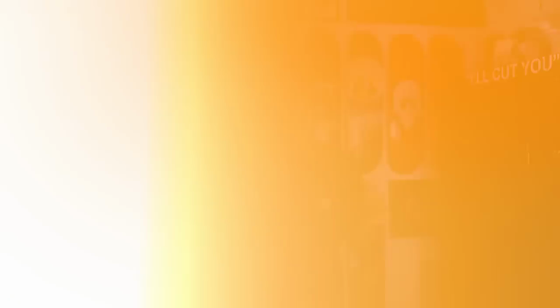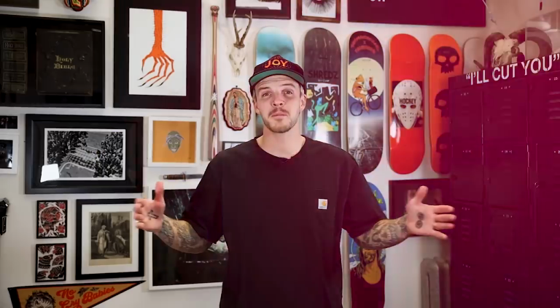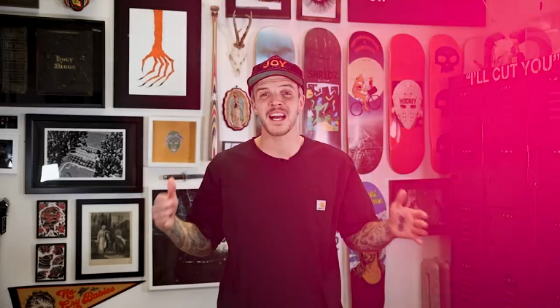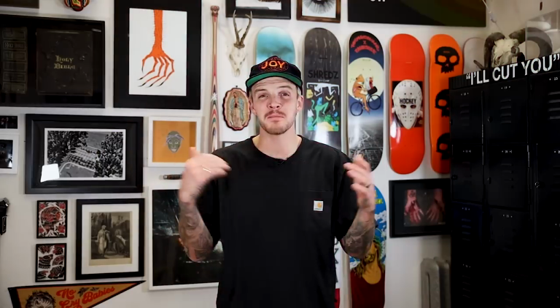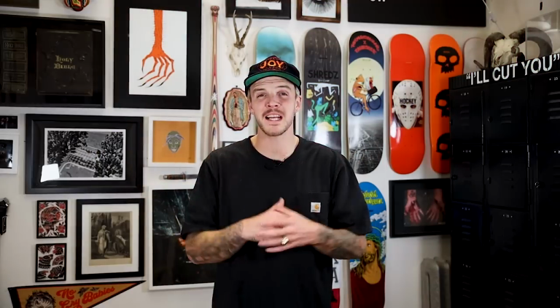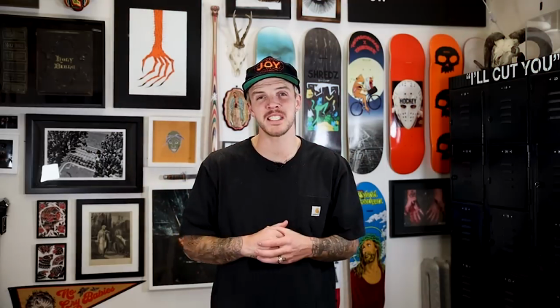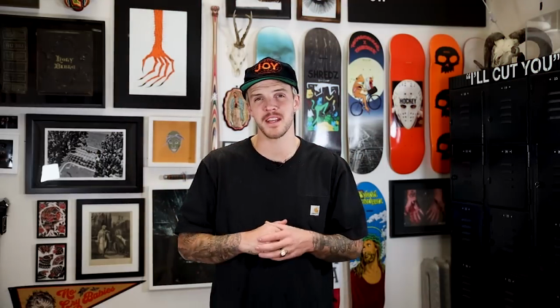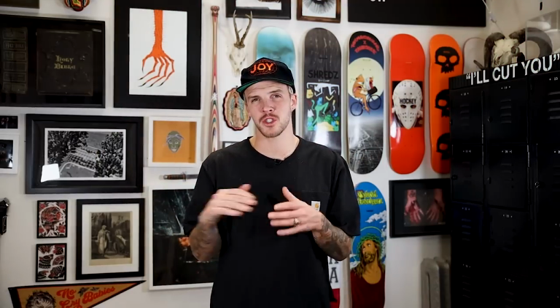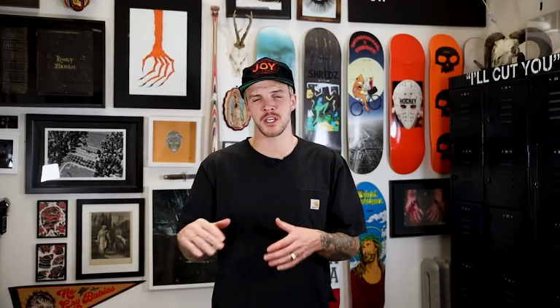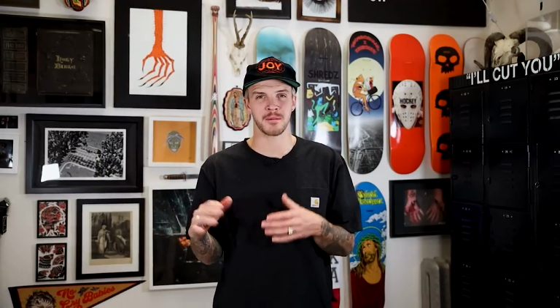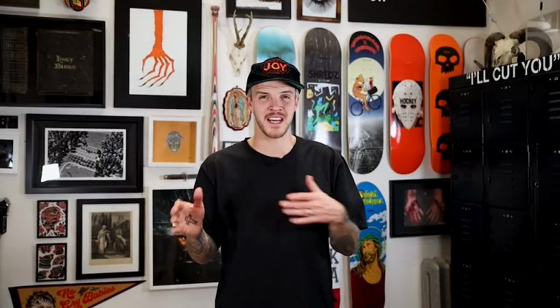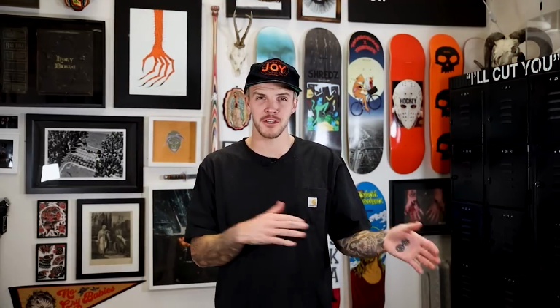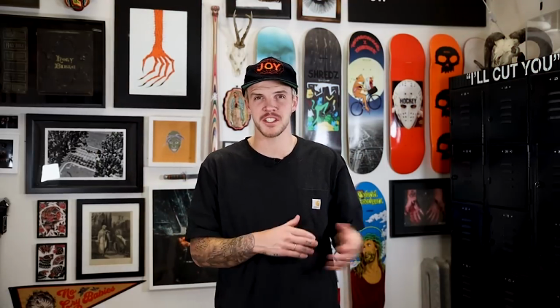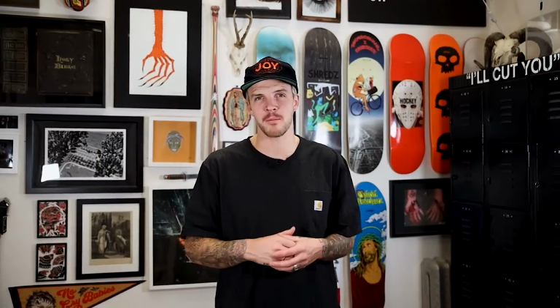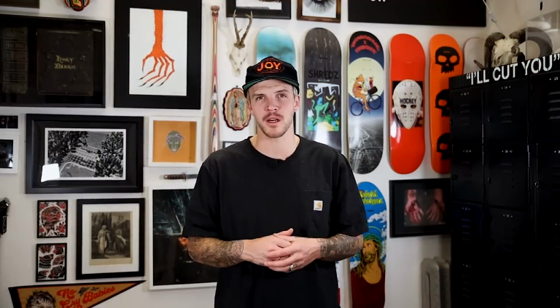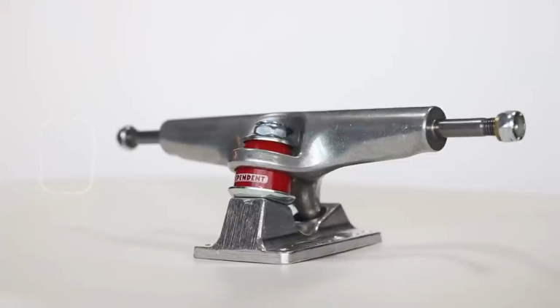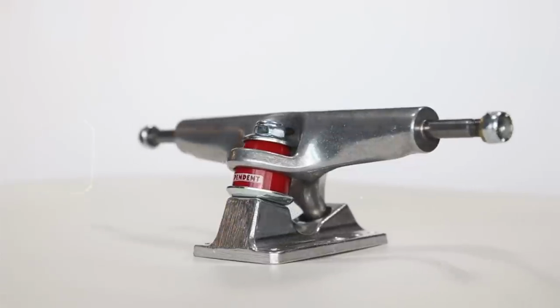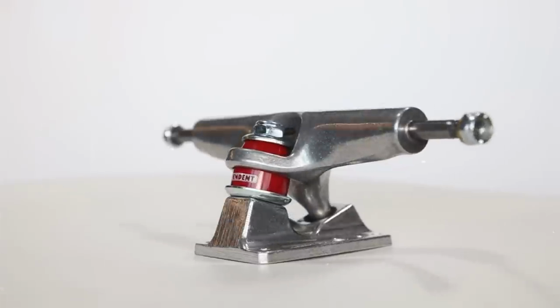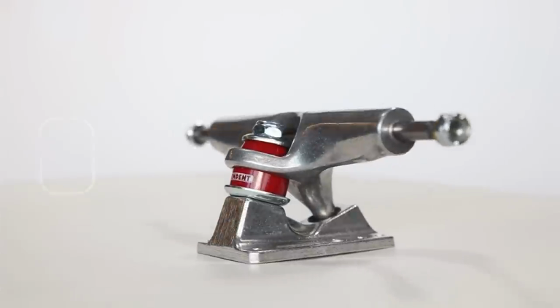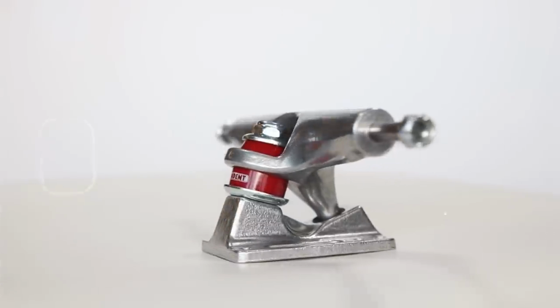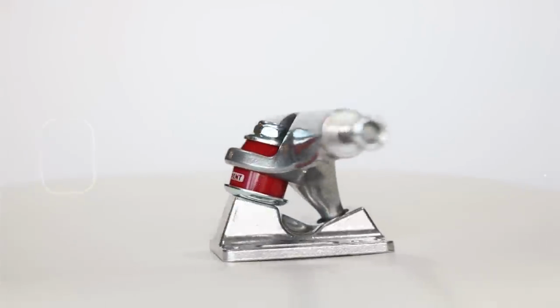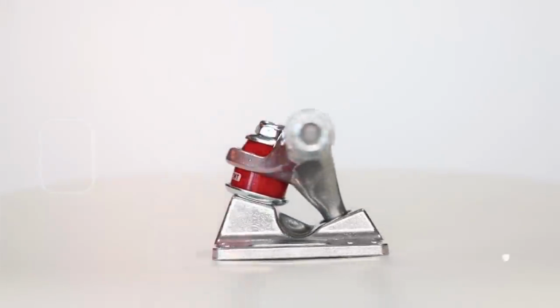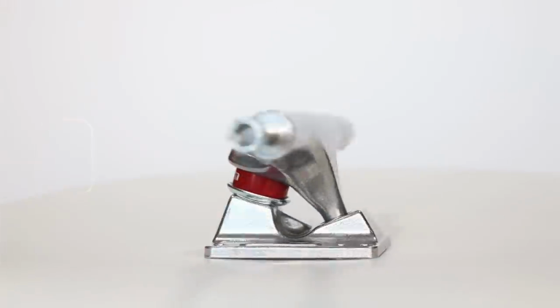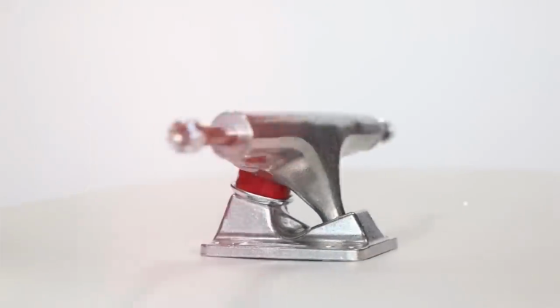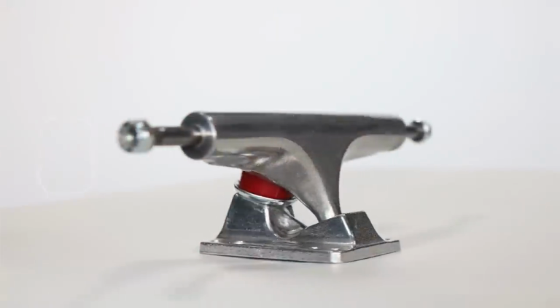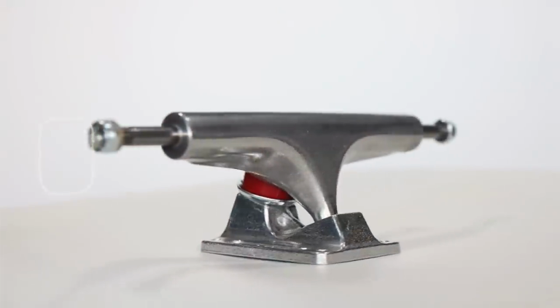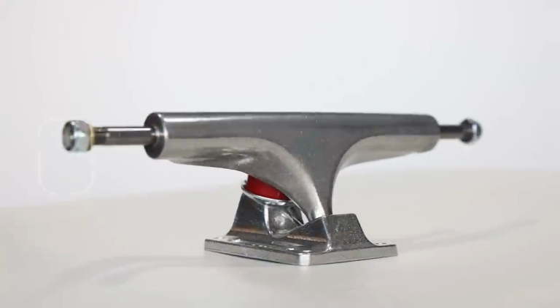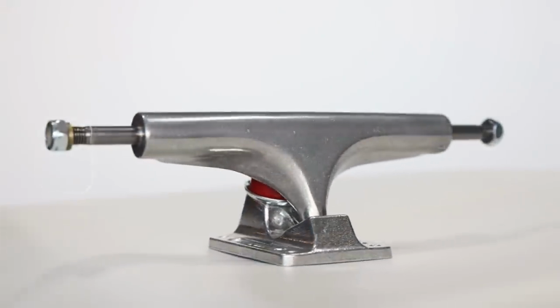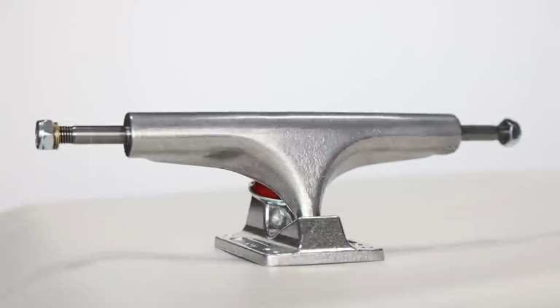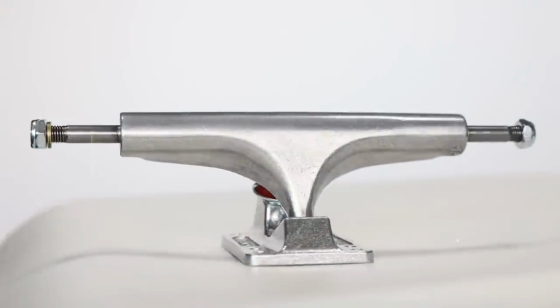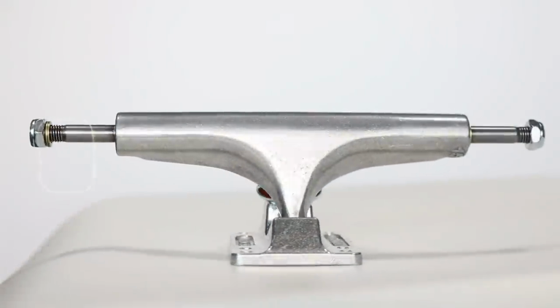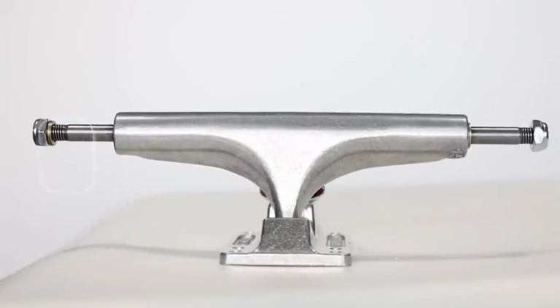What's up guys, my name is Levi, this is Stretch Out, connecting you to skateboarding. And today we're doing a first look at the Independent Stage 4 truck.